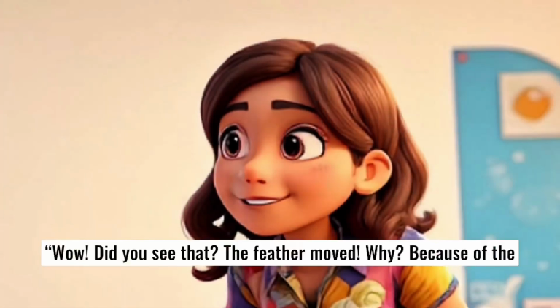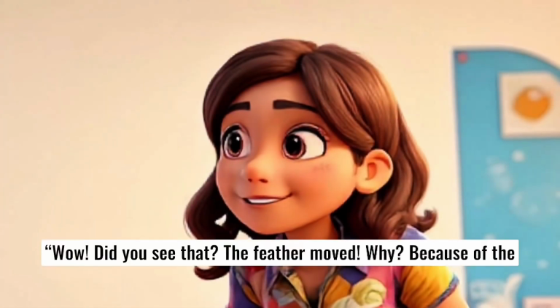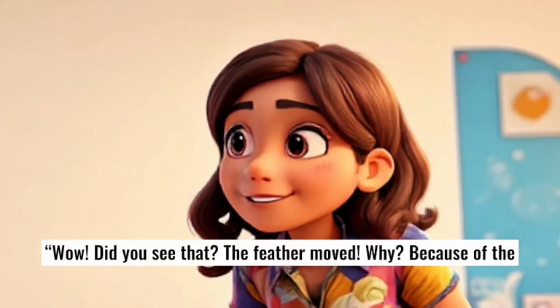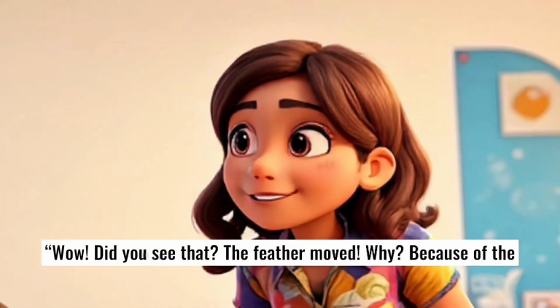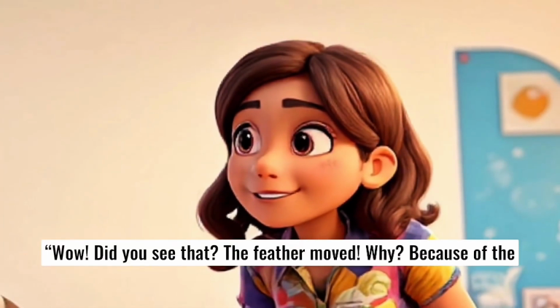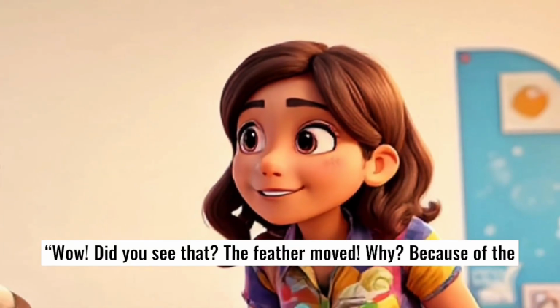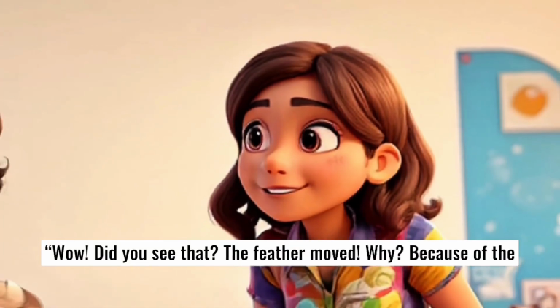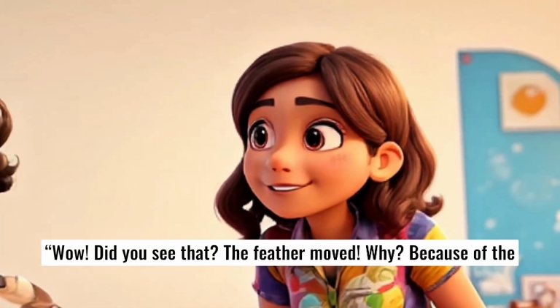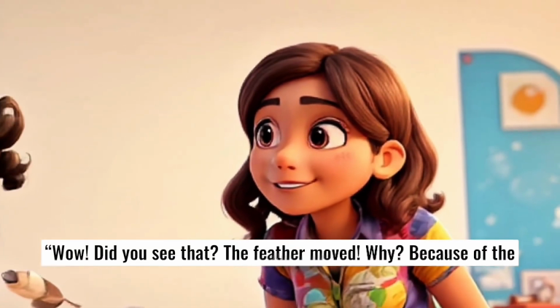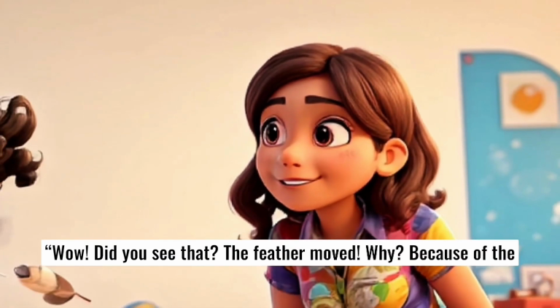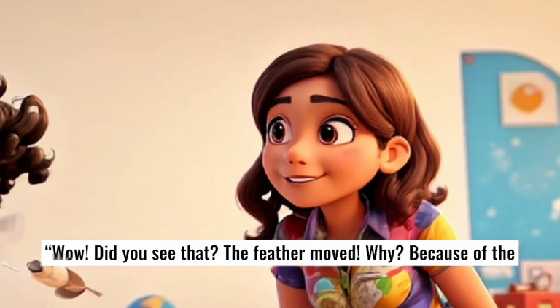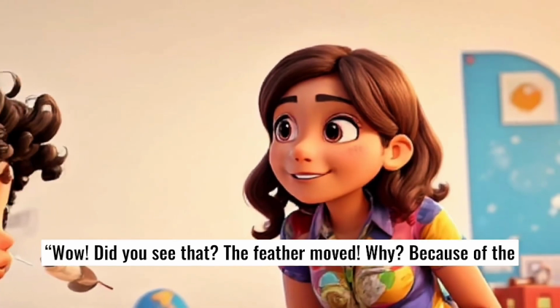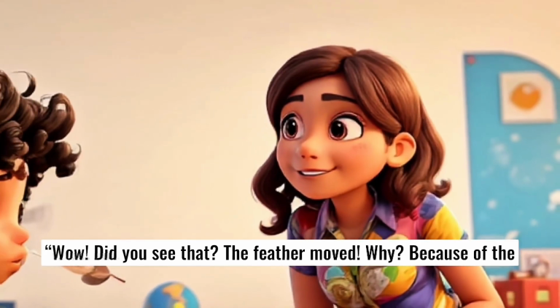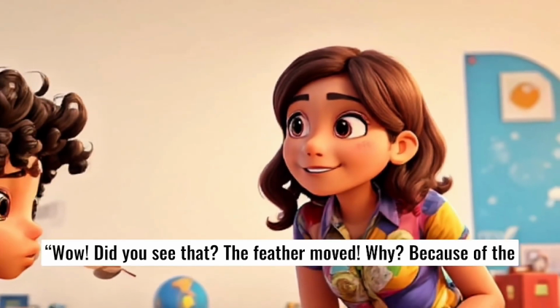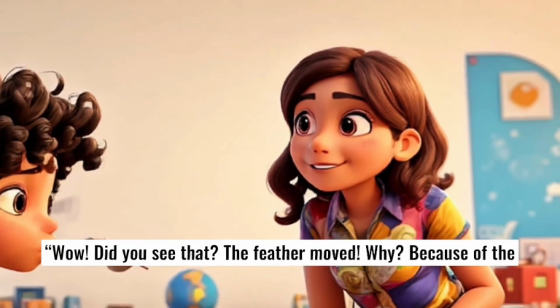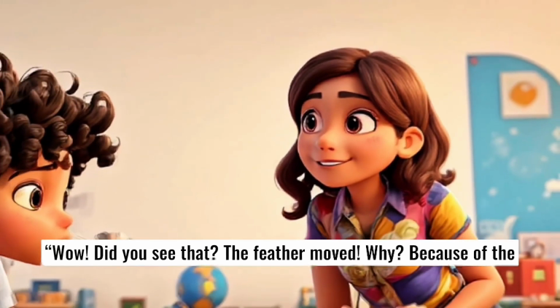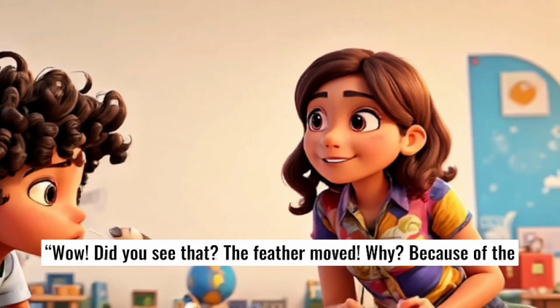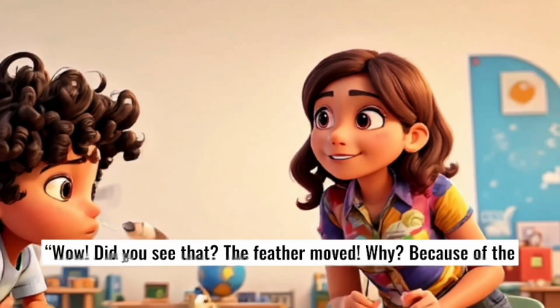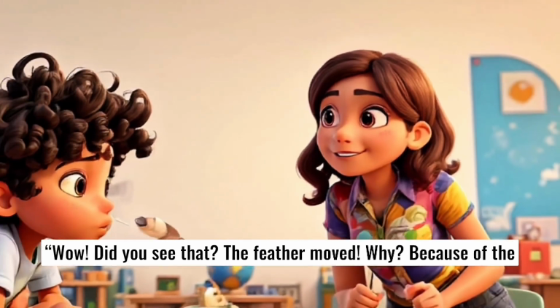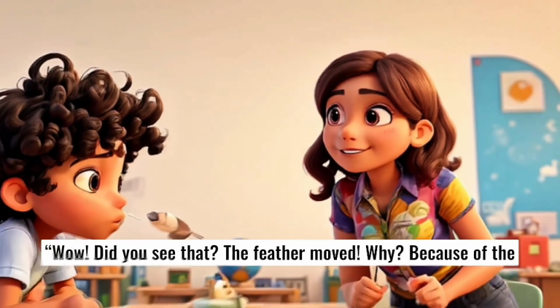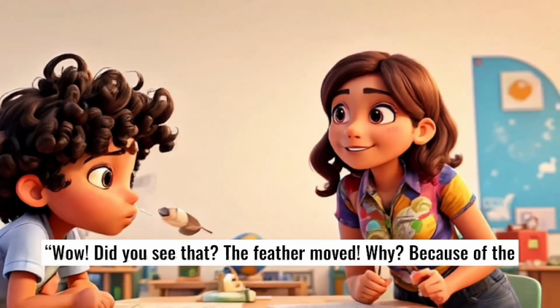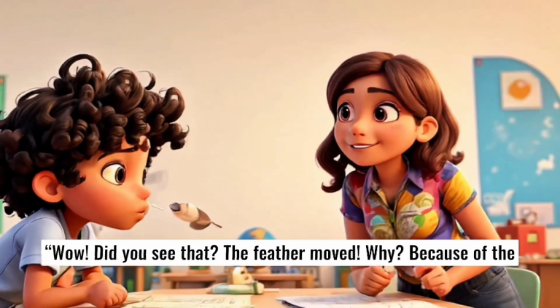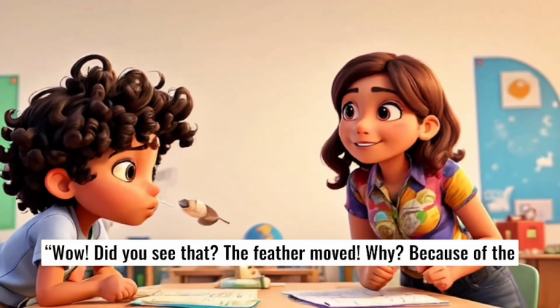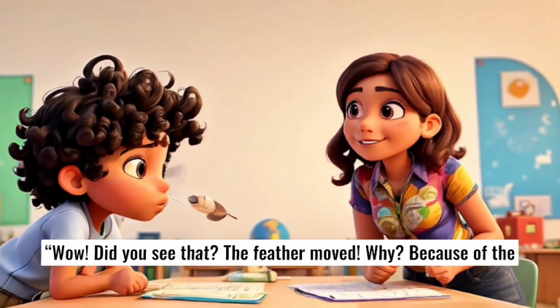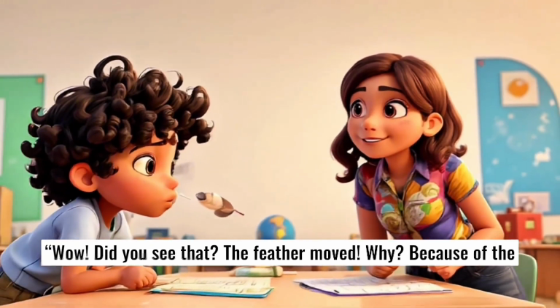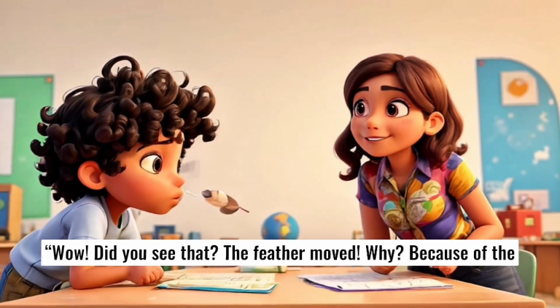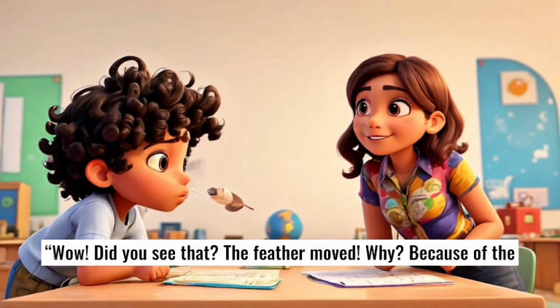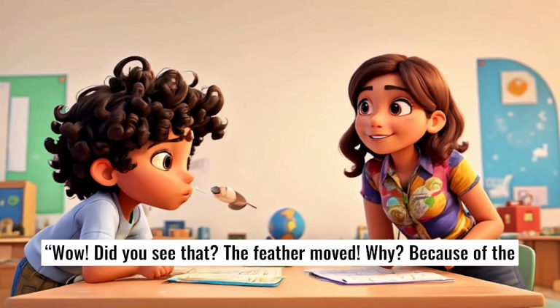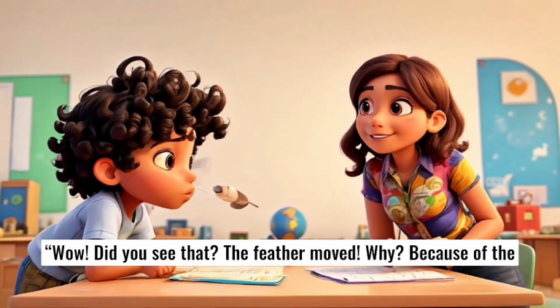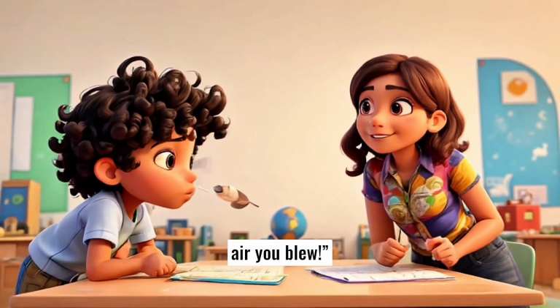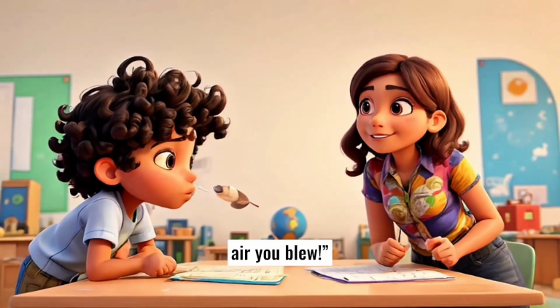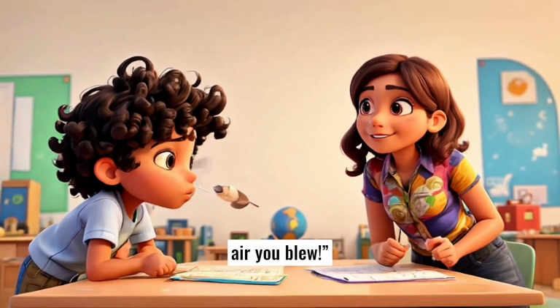Wow. Did you see that? The feather moved. Why? Because of the air you blew.